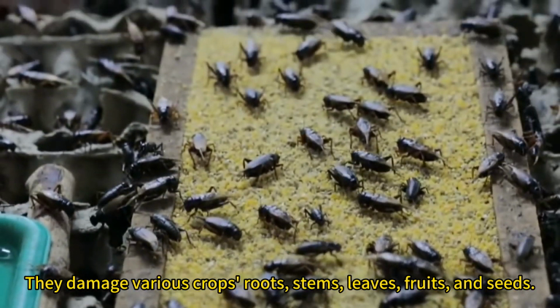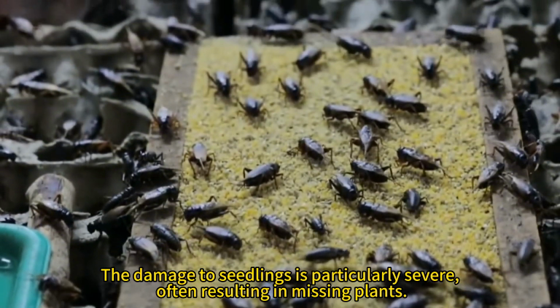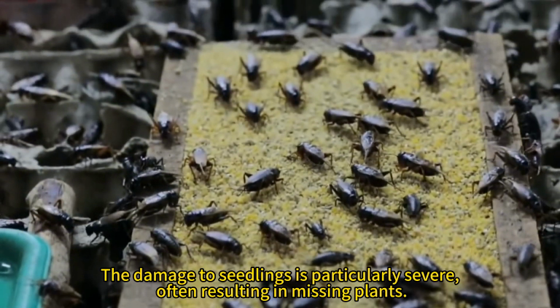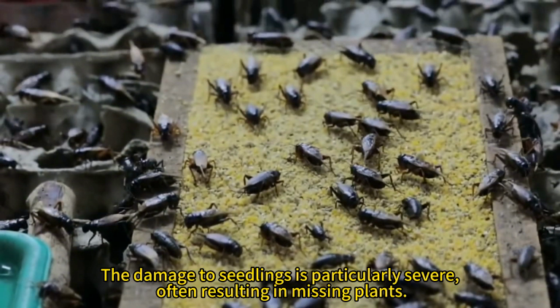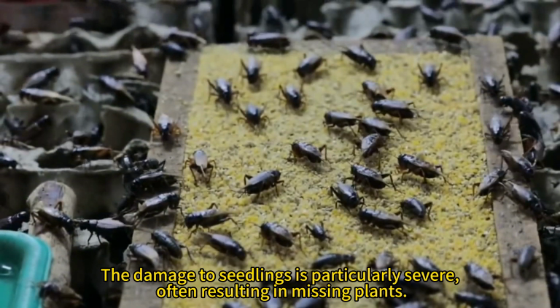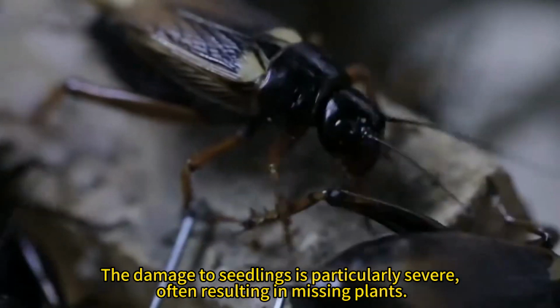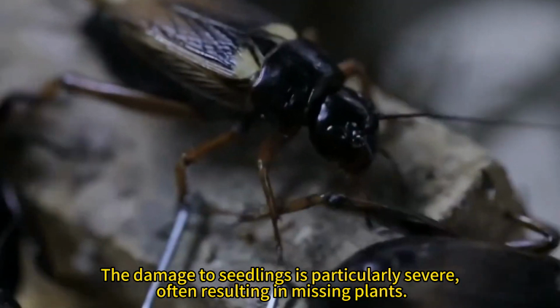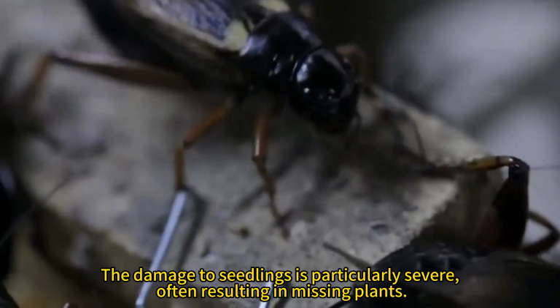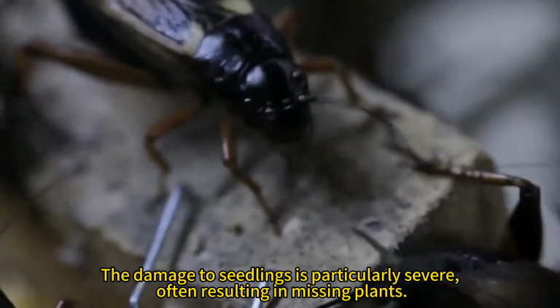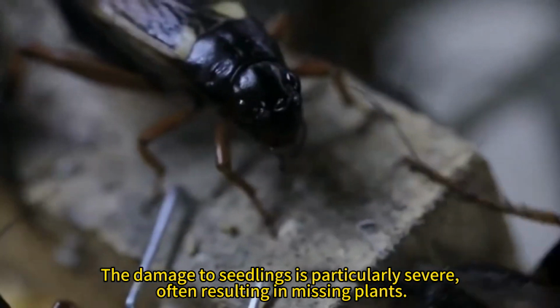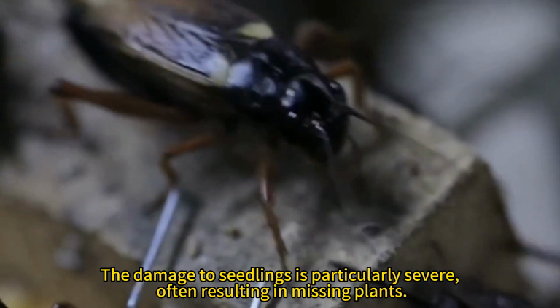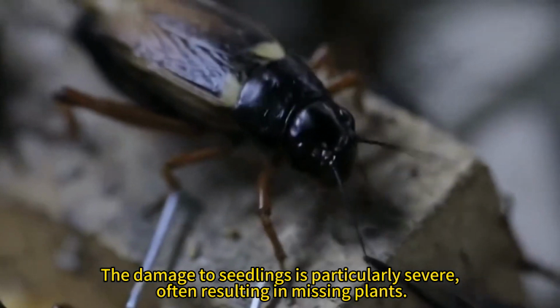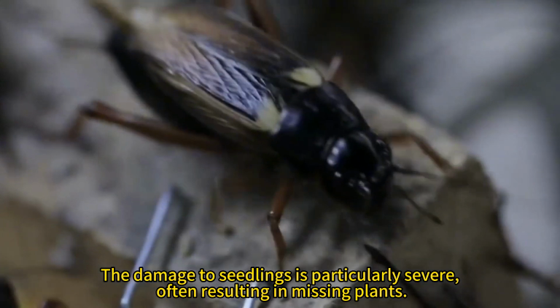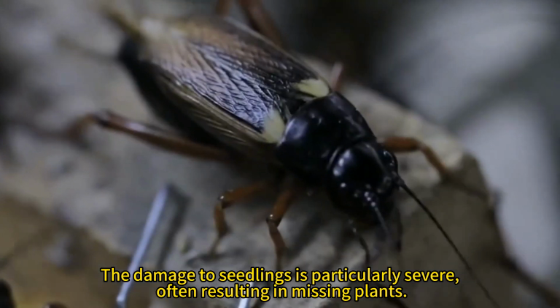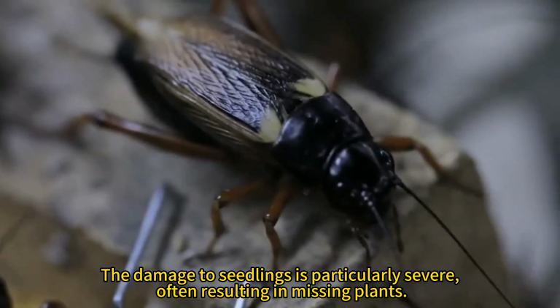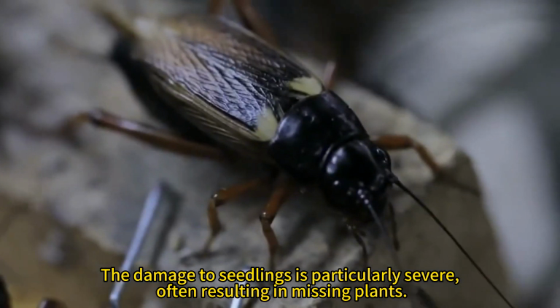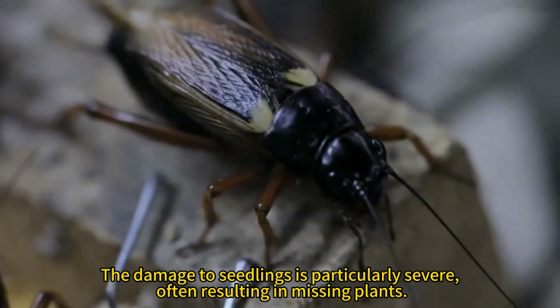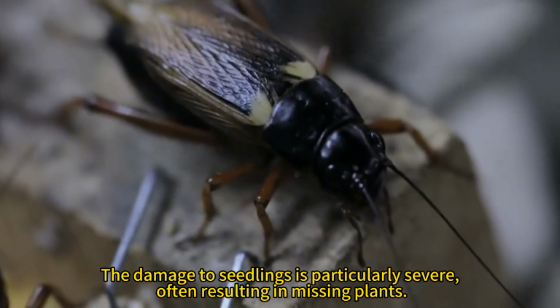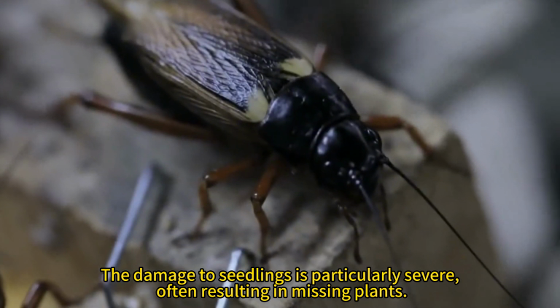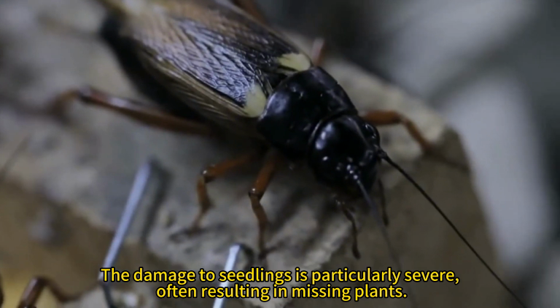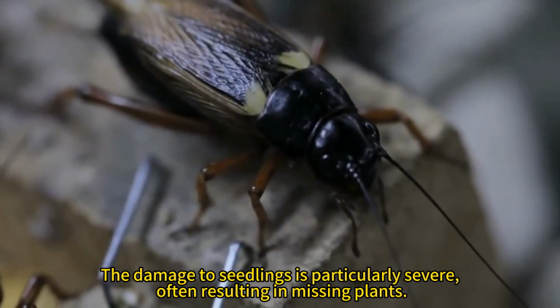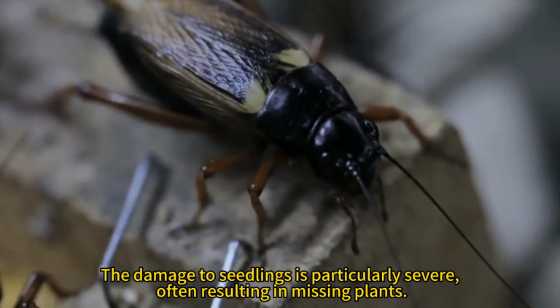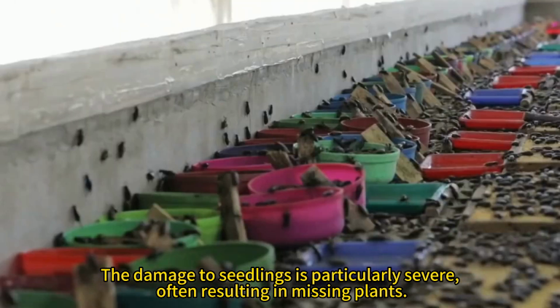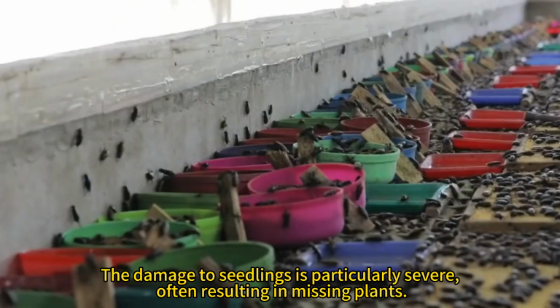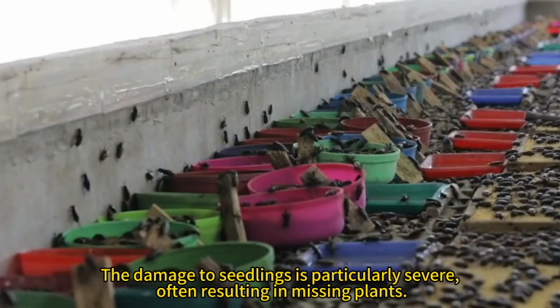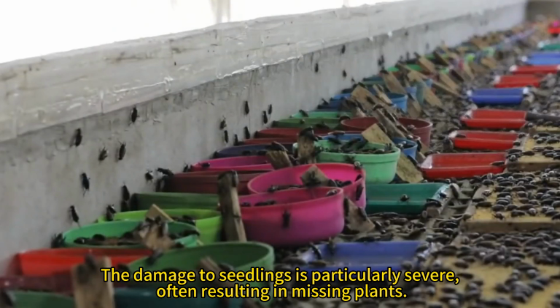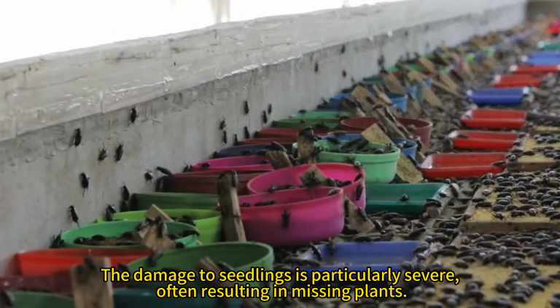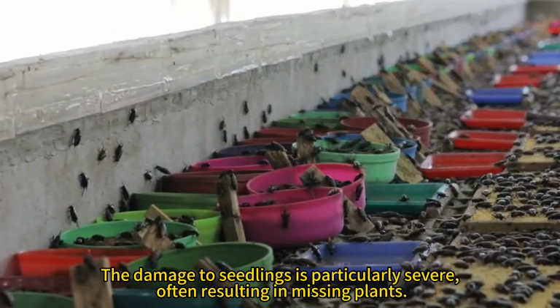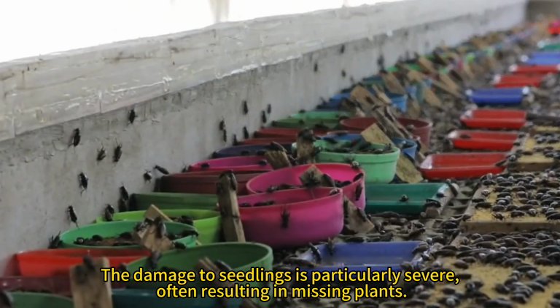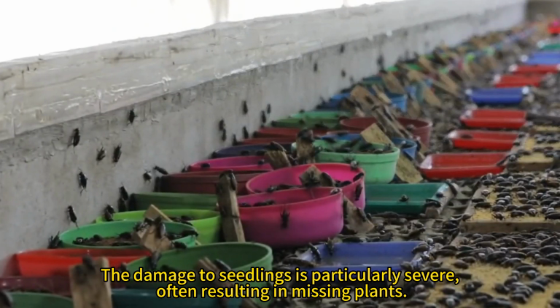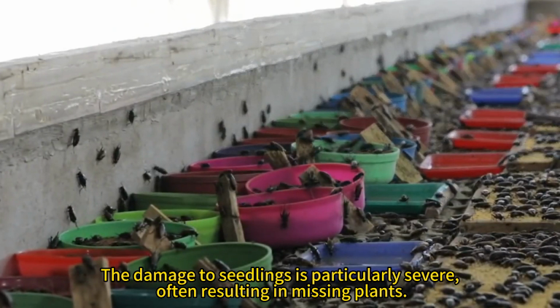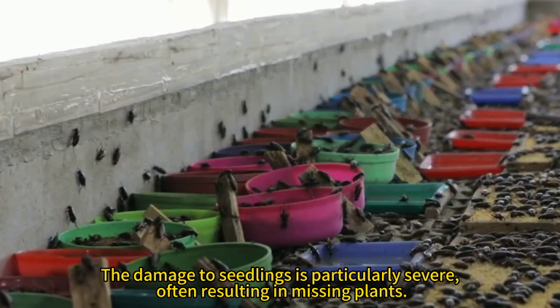The damage to seedlings is particularly severe, often resulting in missing plants.